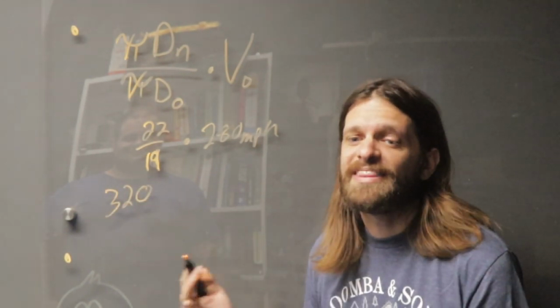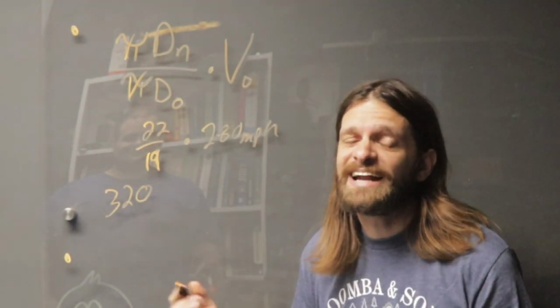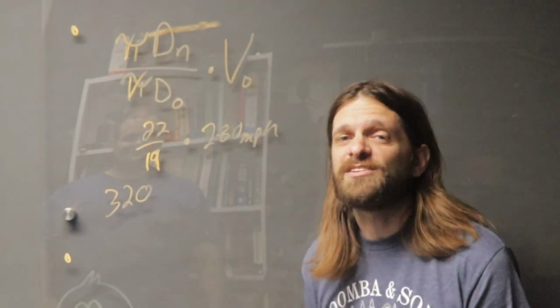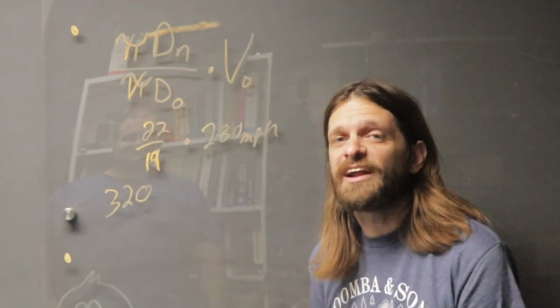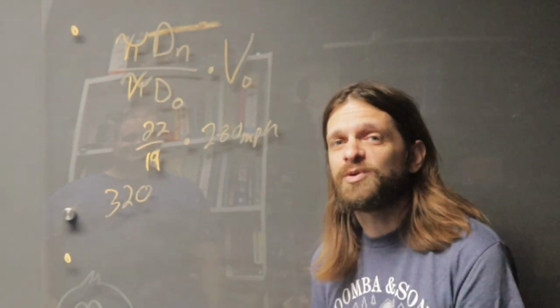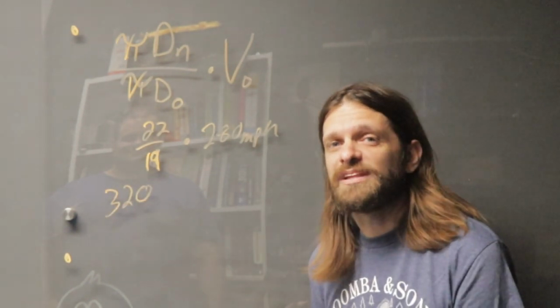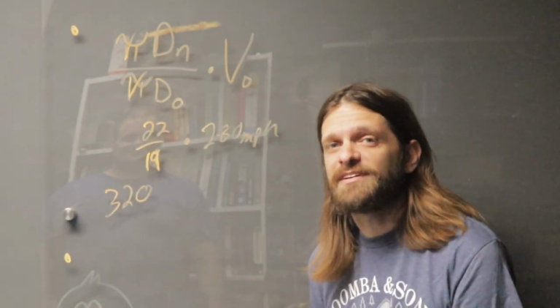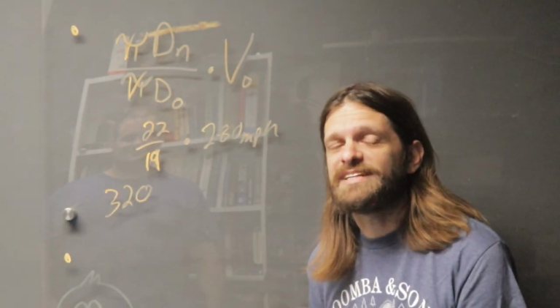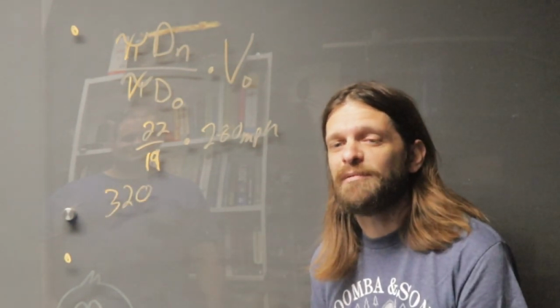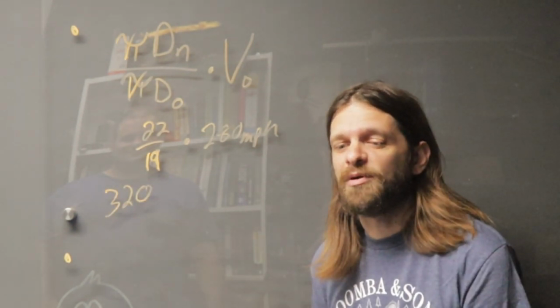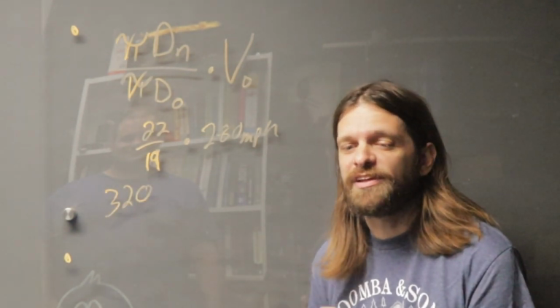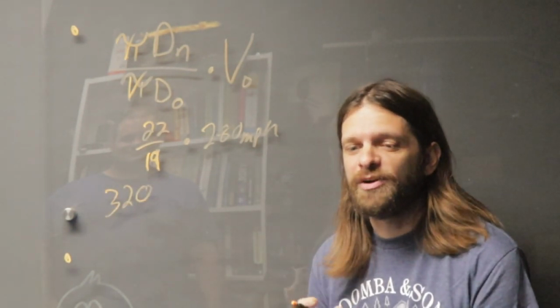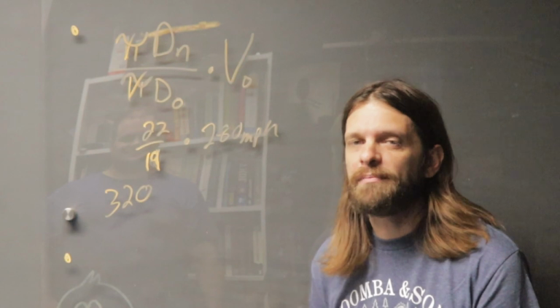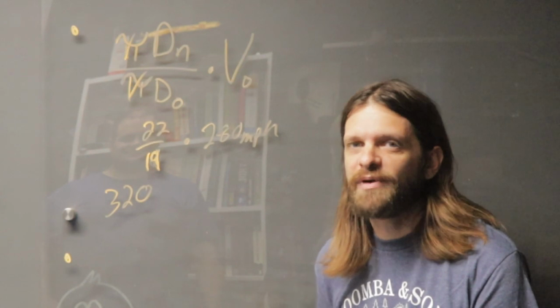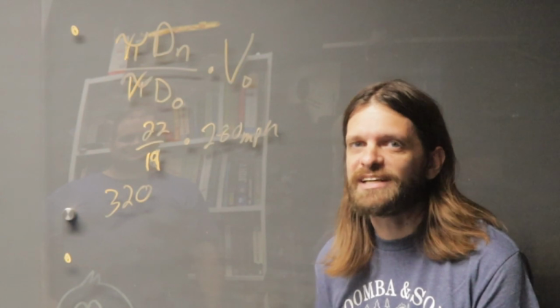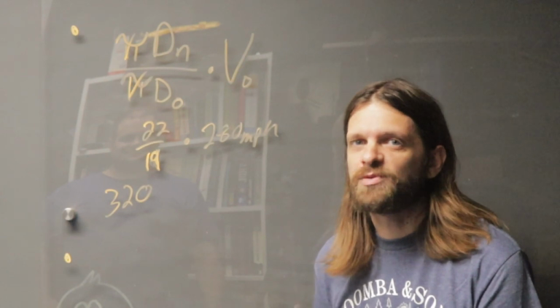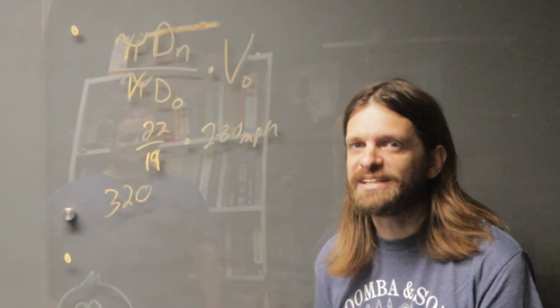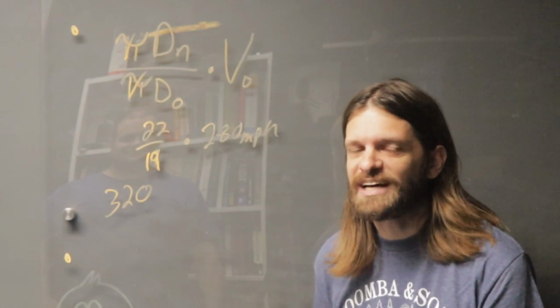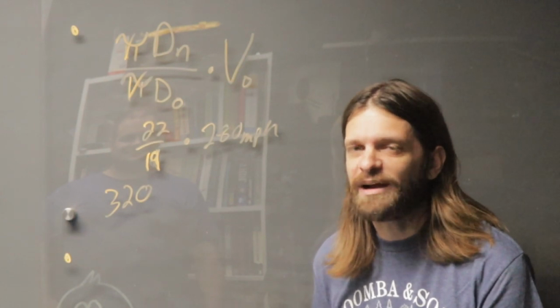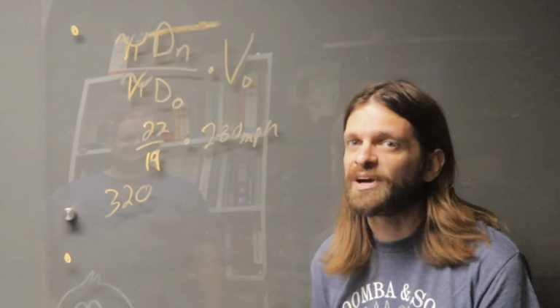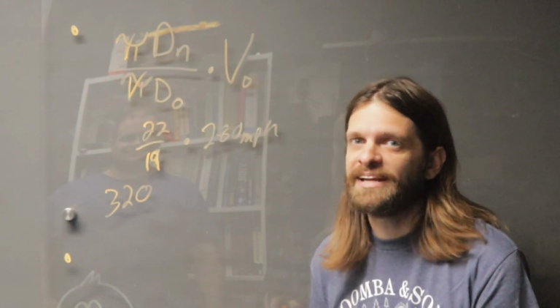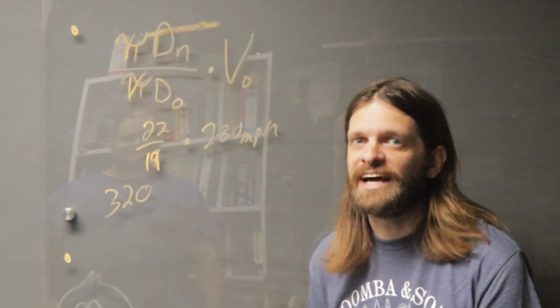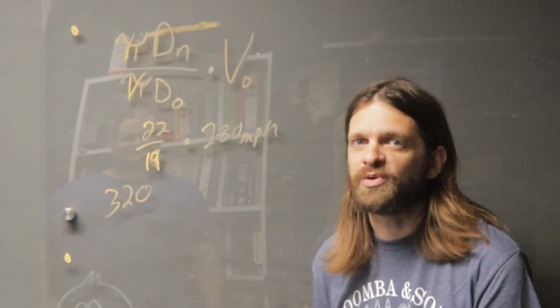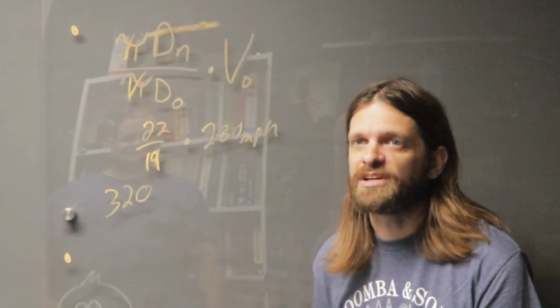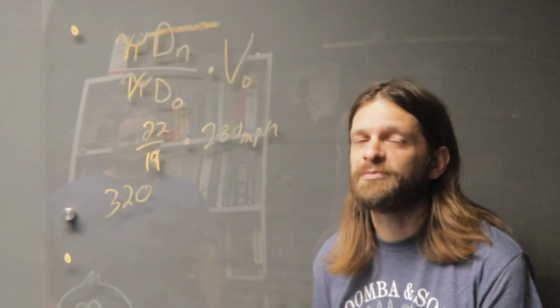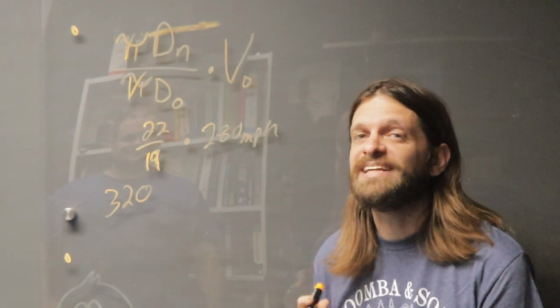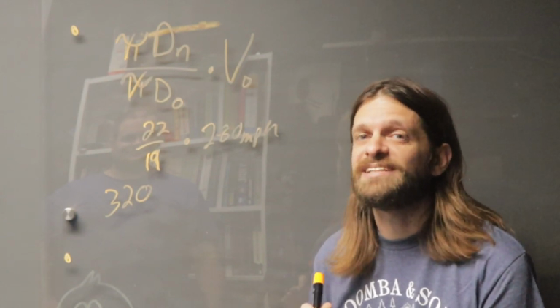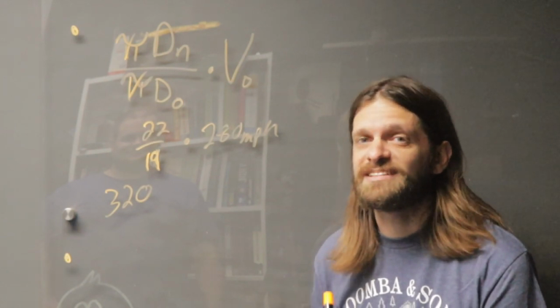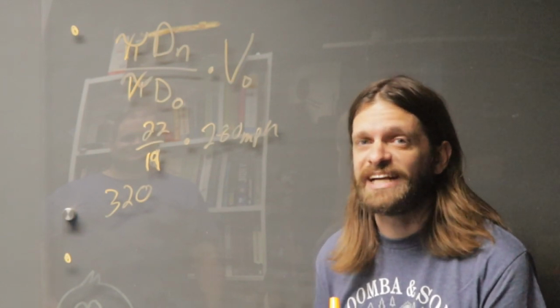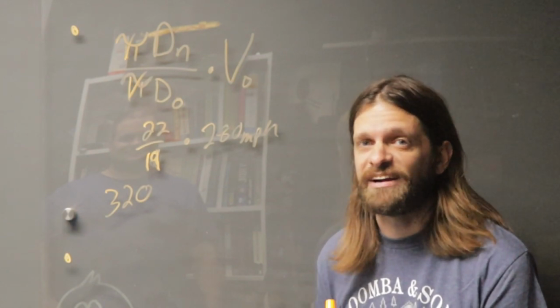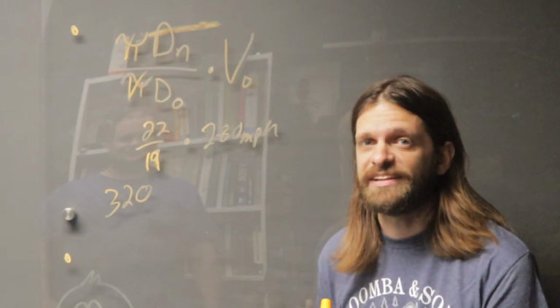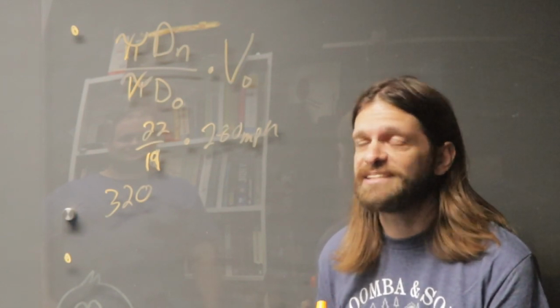That is a lot of torque left on the table, and with a new weapon weight that's twice as high, we're going to need that torque. So we need to change the gearing on this.